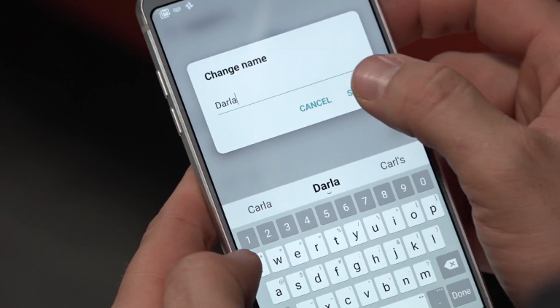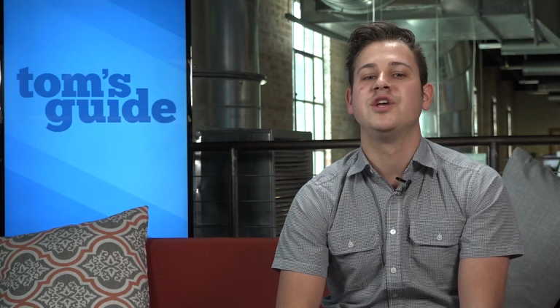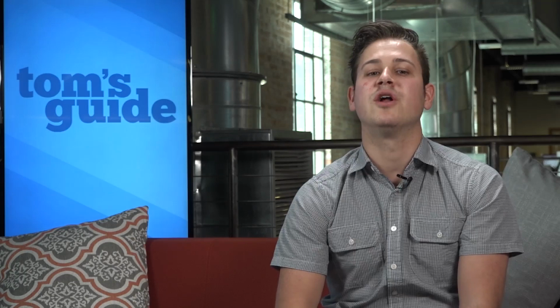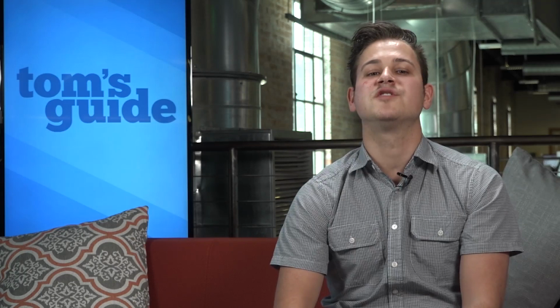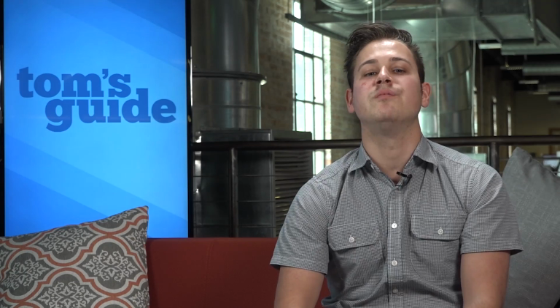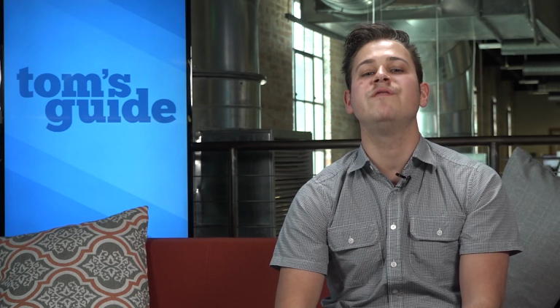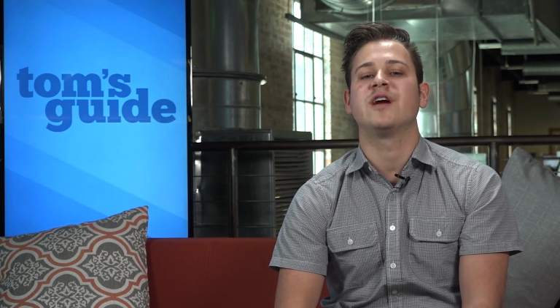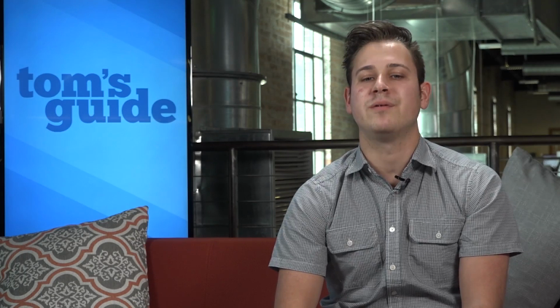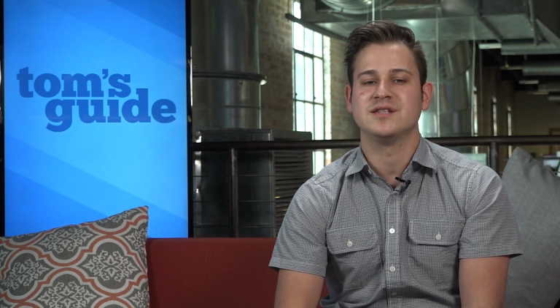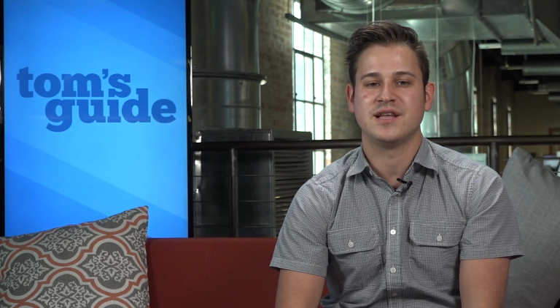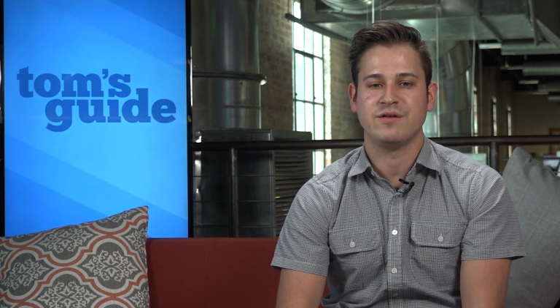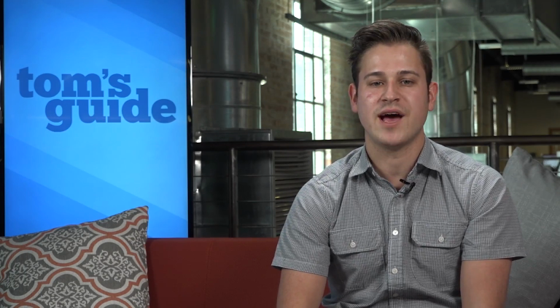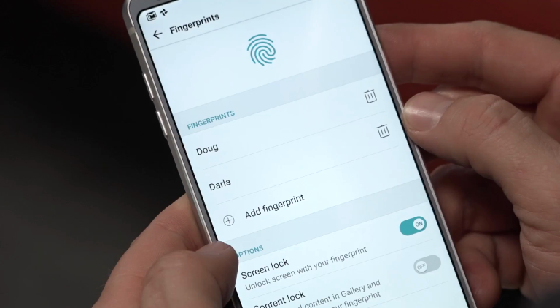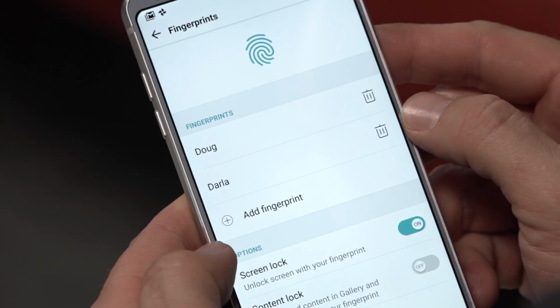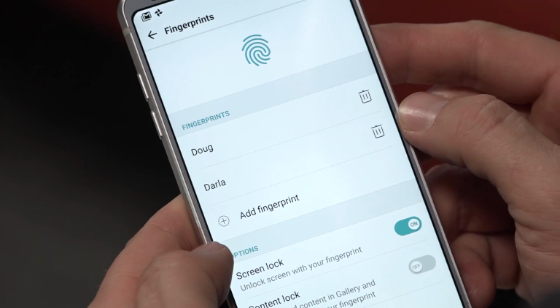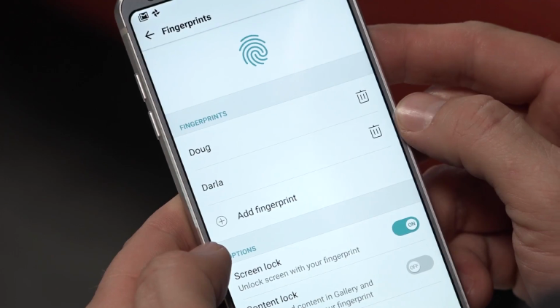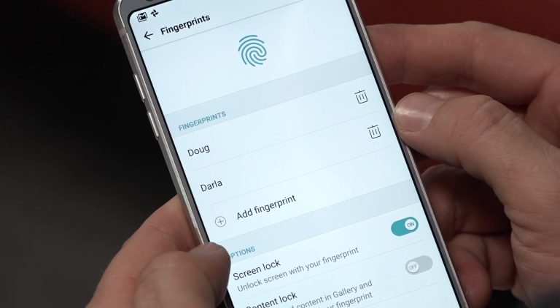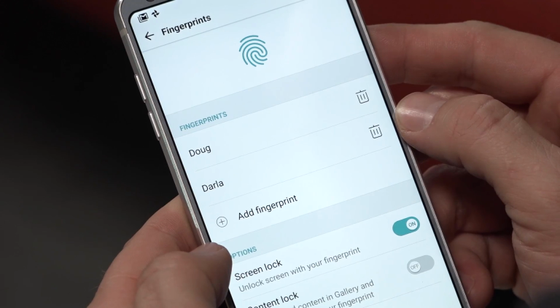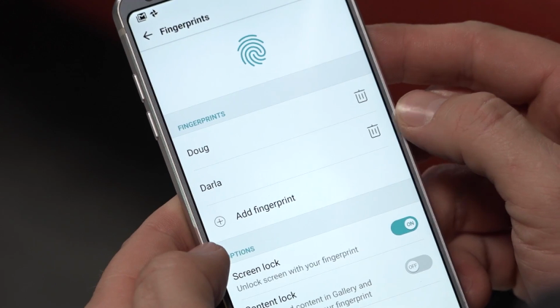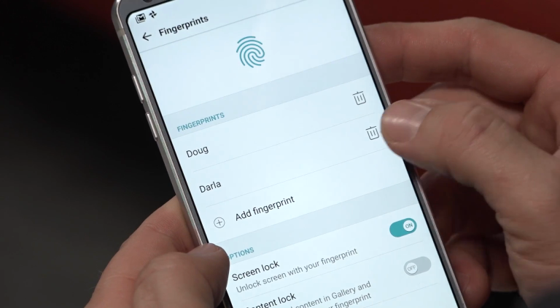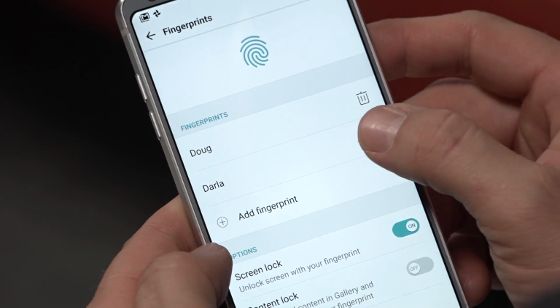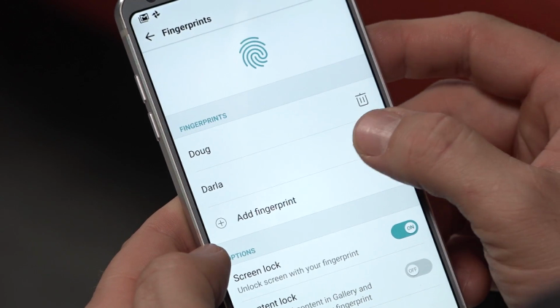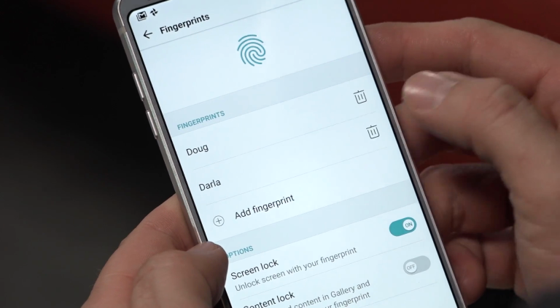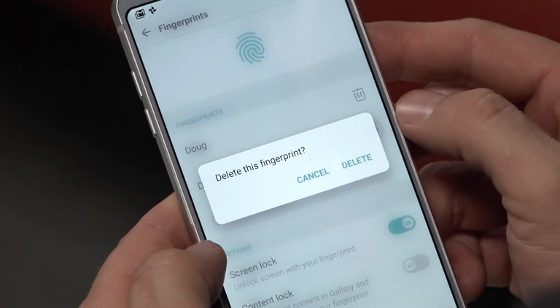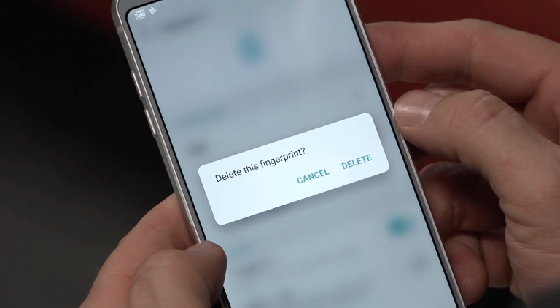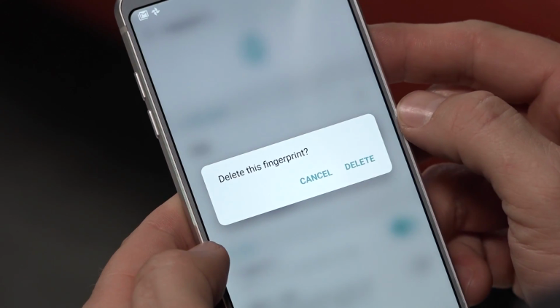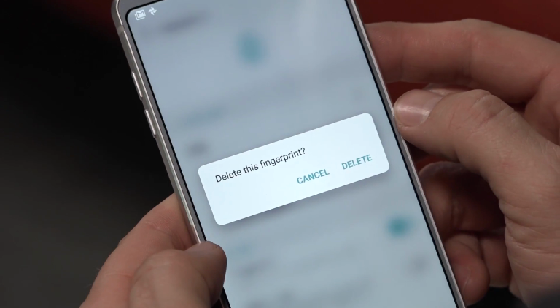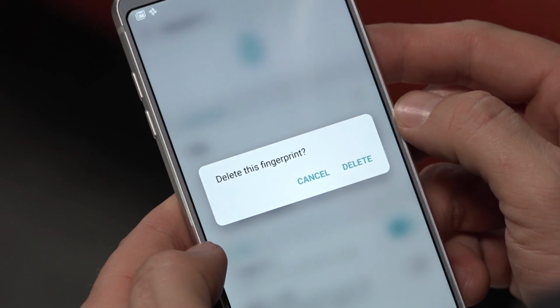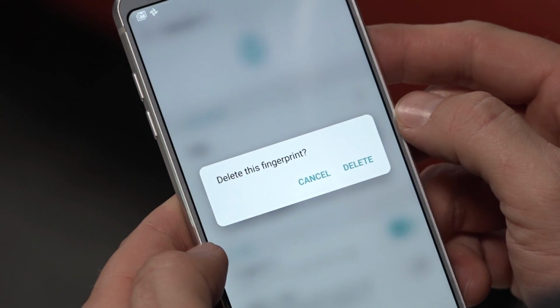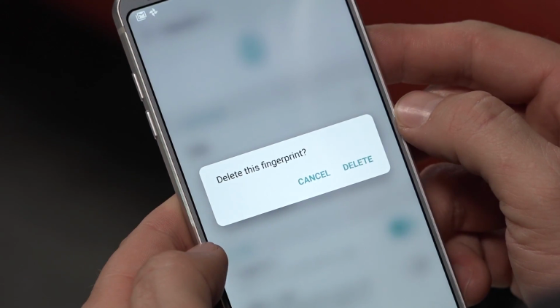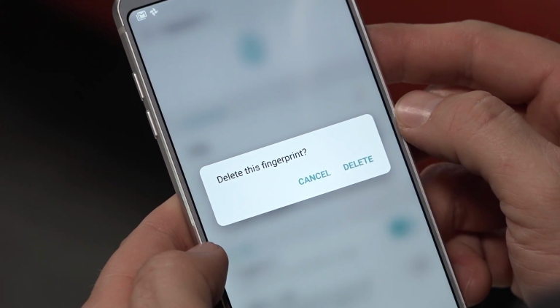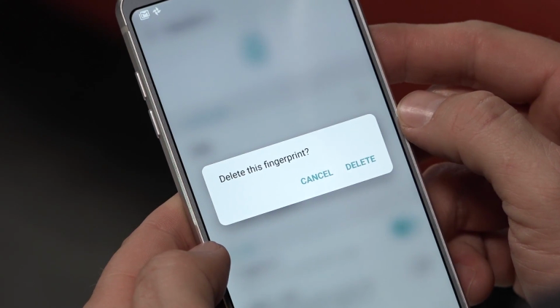You can also remove fingerprints that you've added. Touch the trashcan icon next to the fingerprint you want to remove.